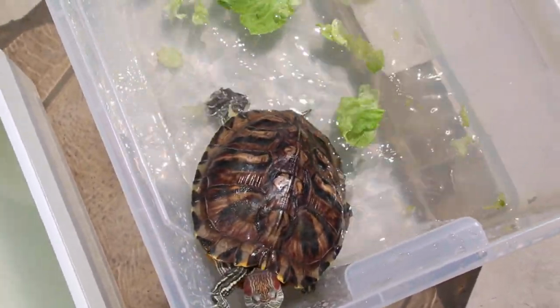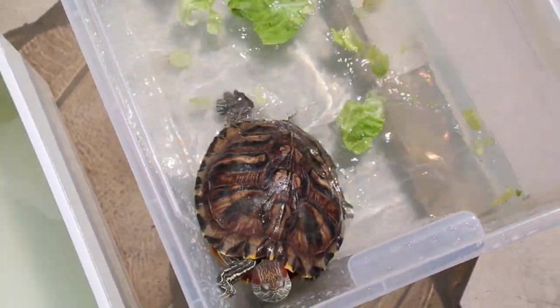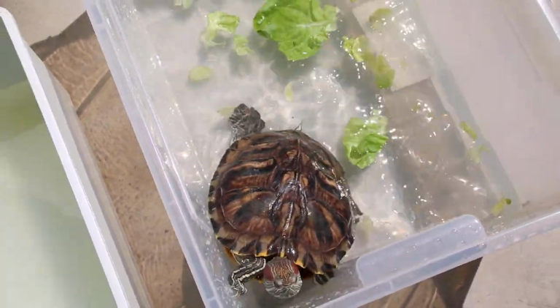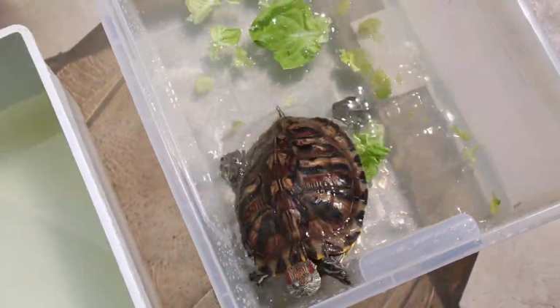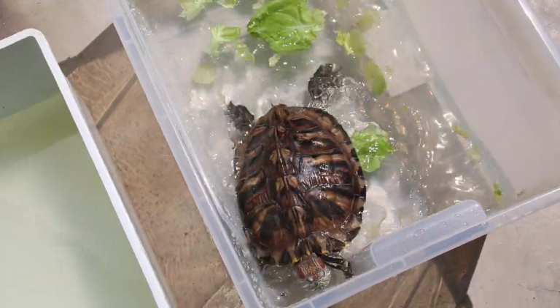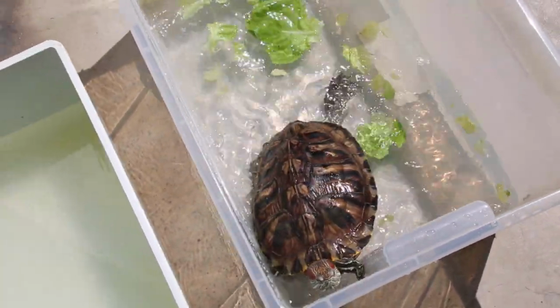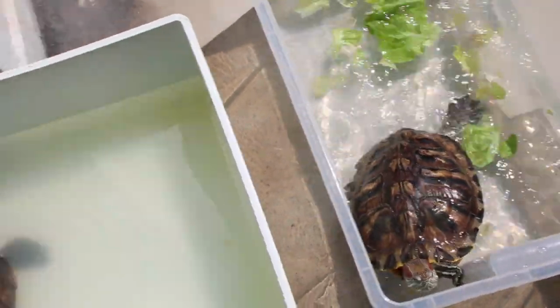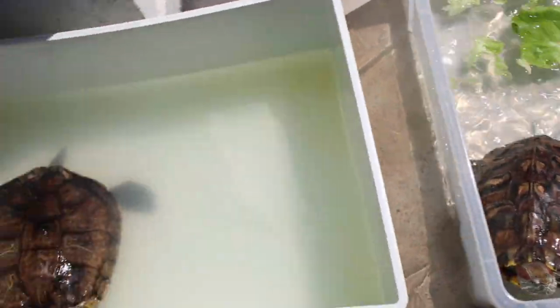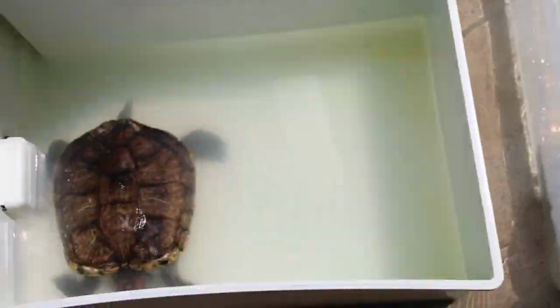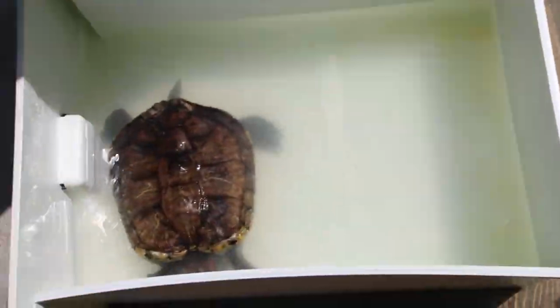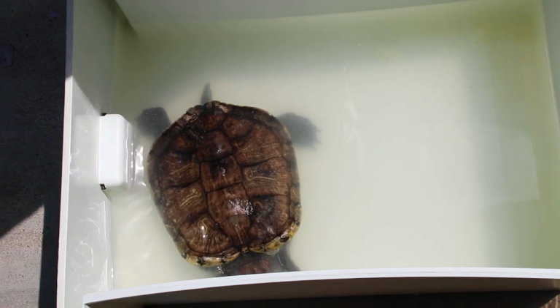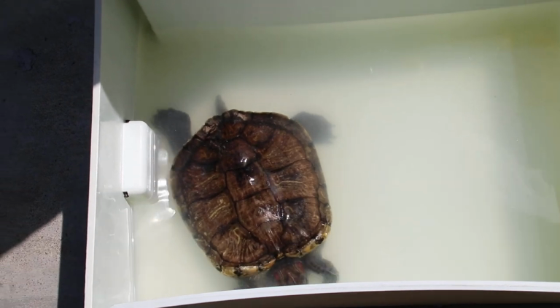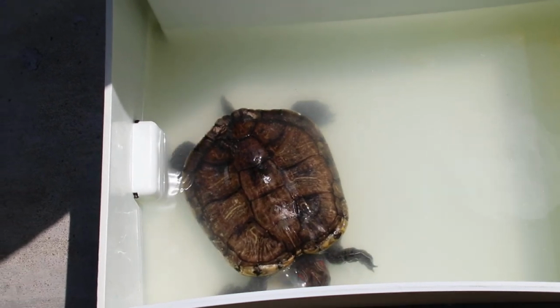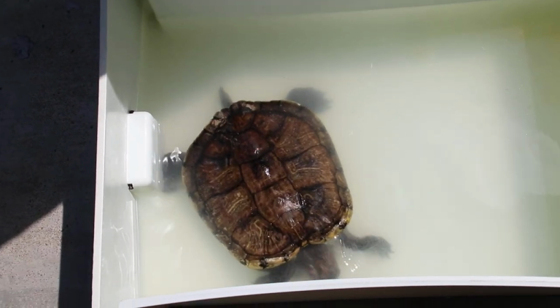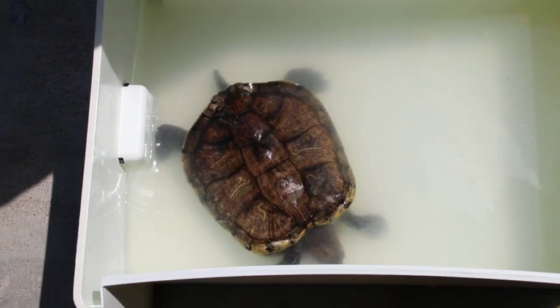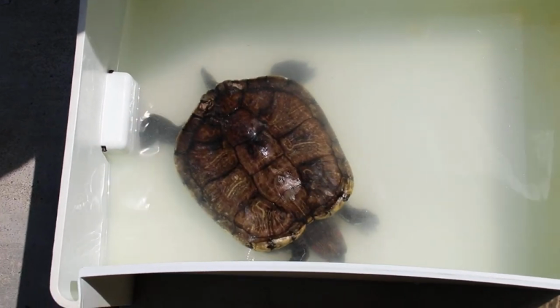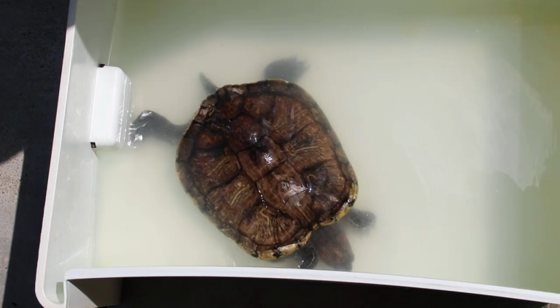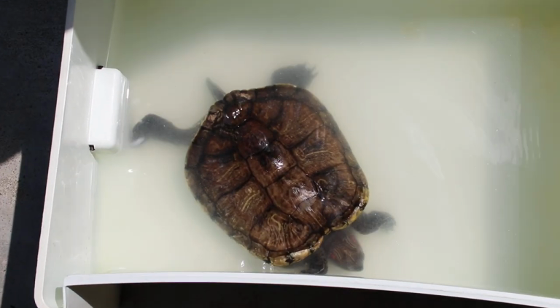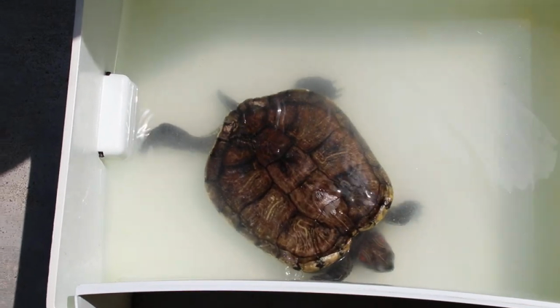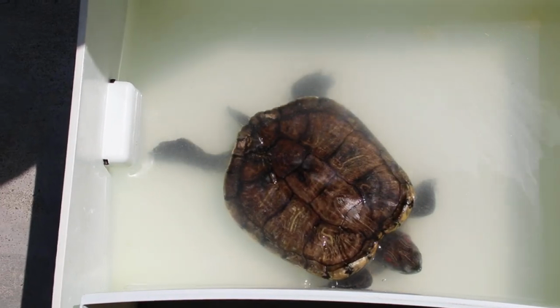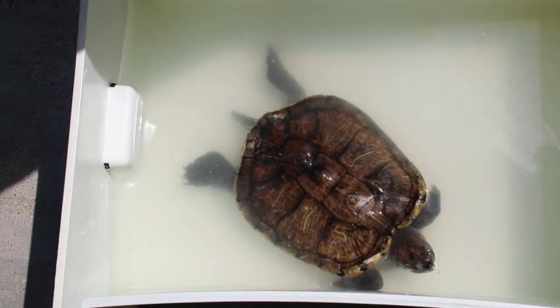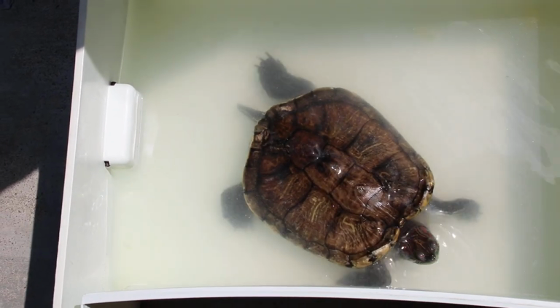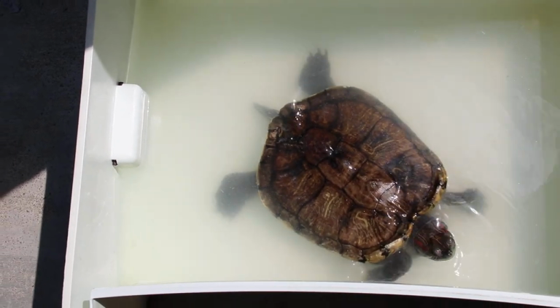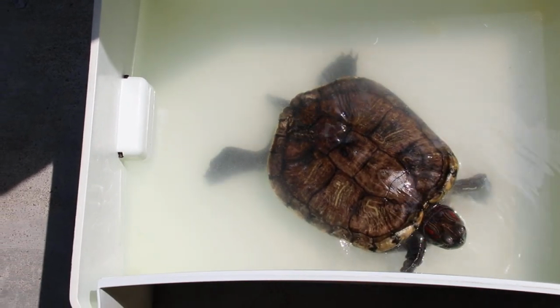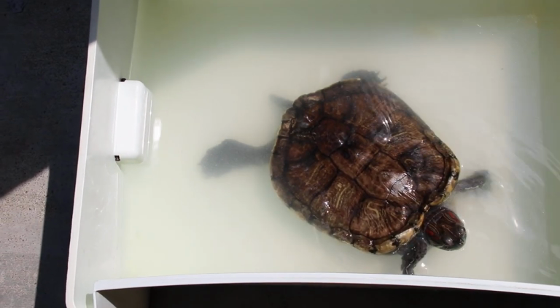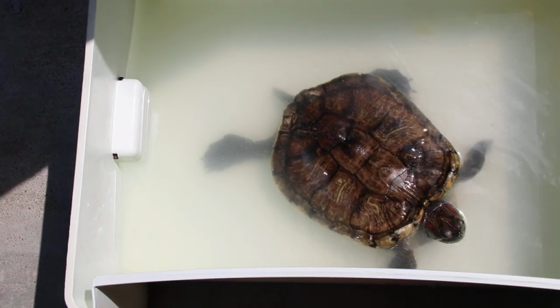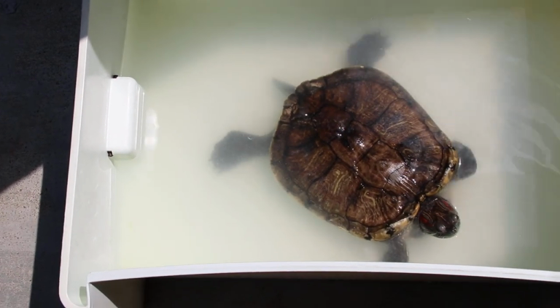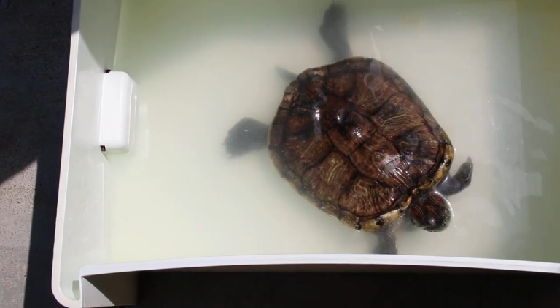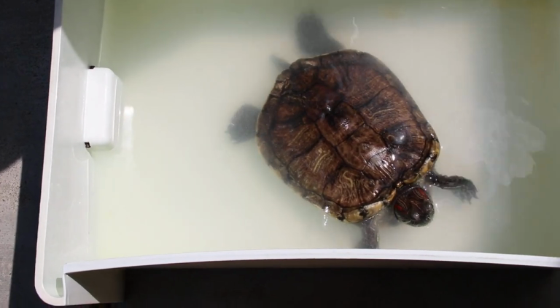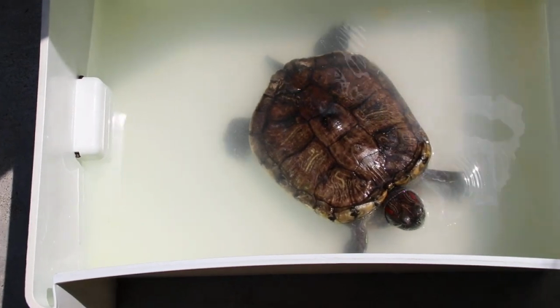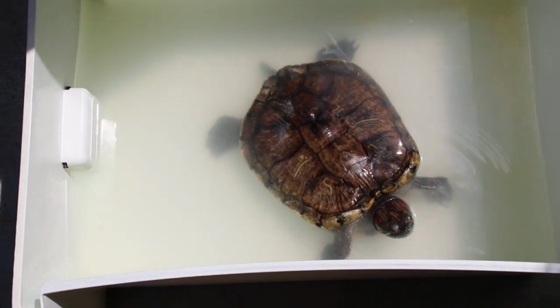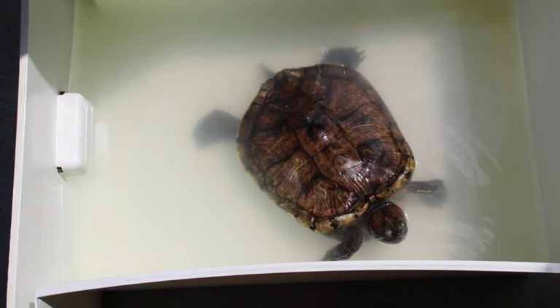They are called red-eared sliders. Okay, ready to bring home? Thanks for the video. You've got the water all okay.